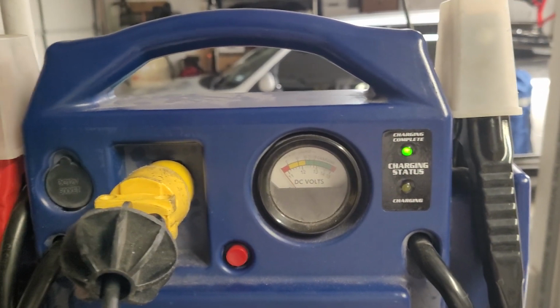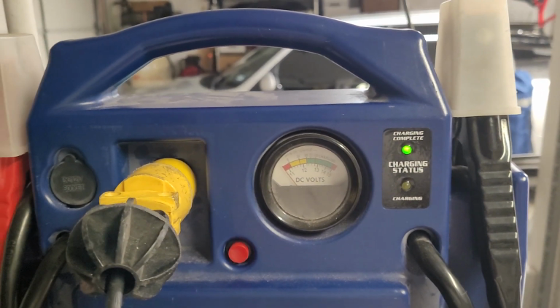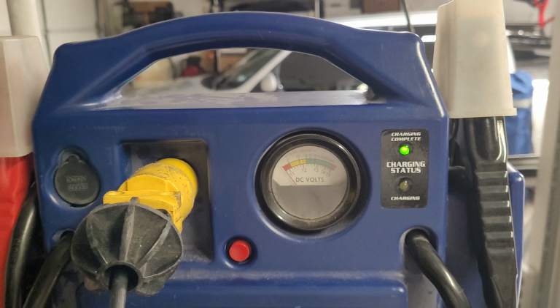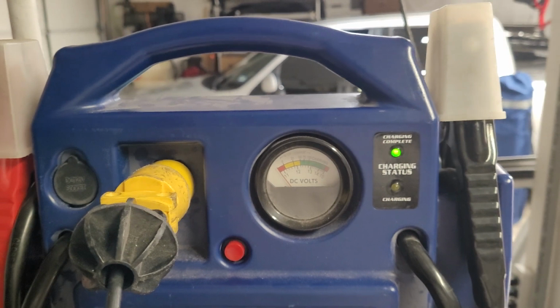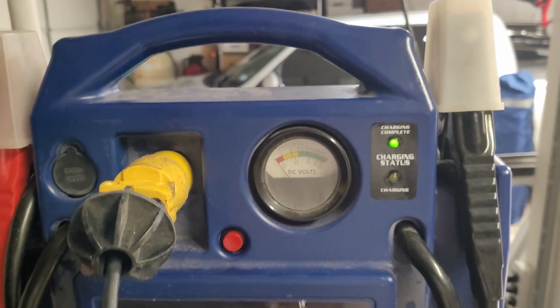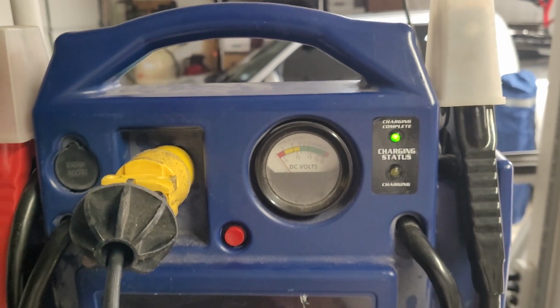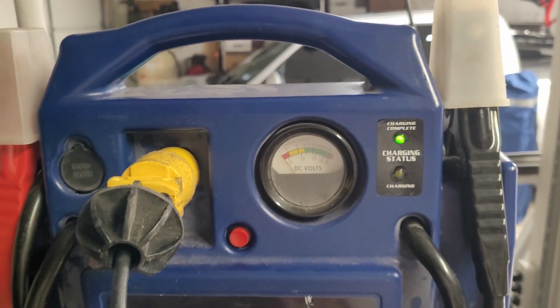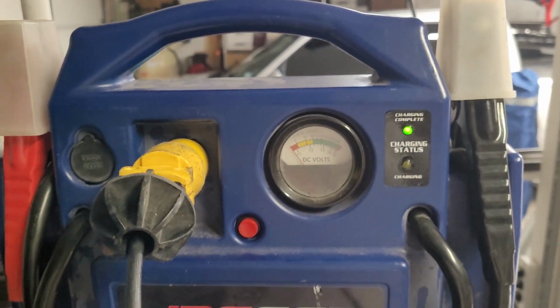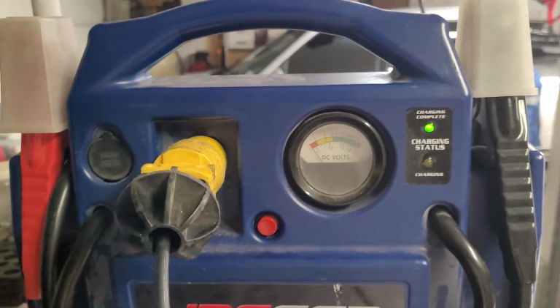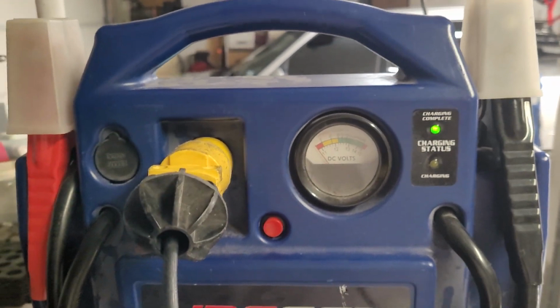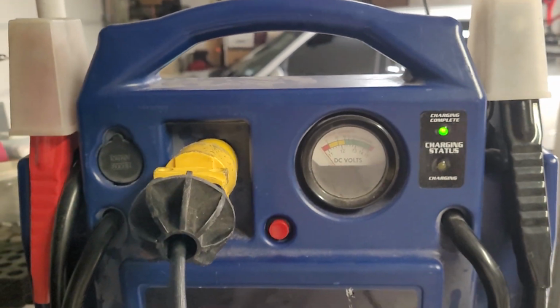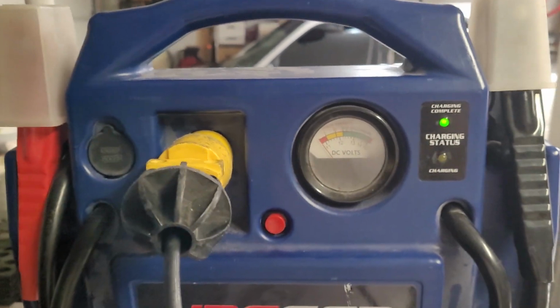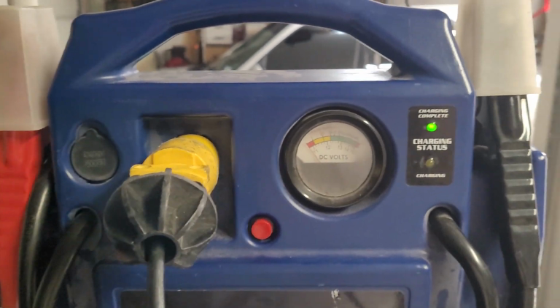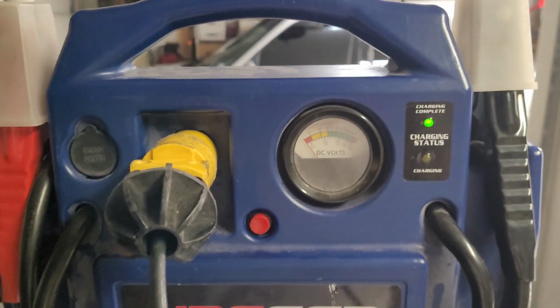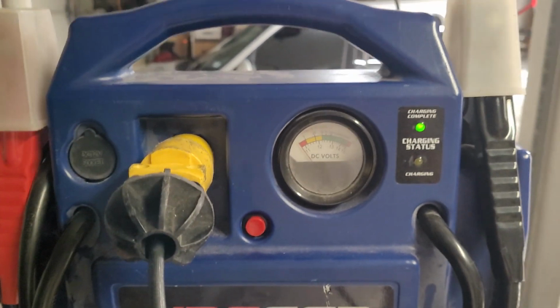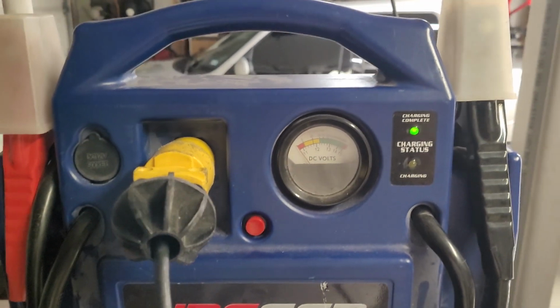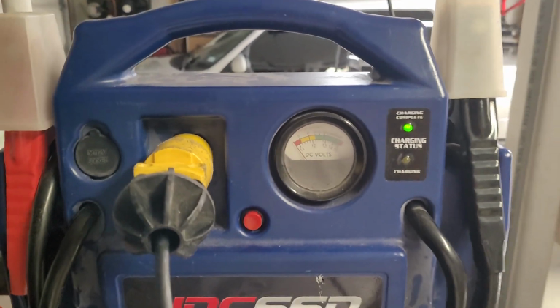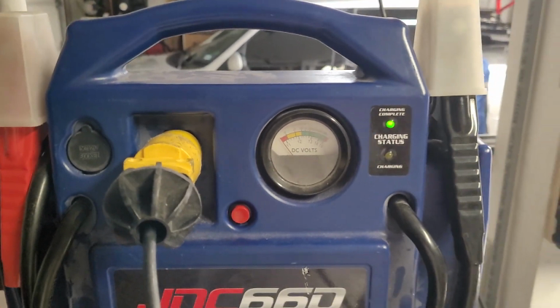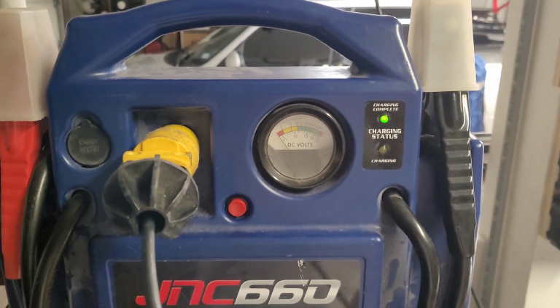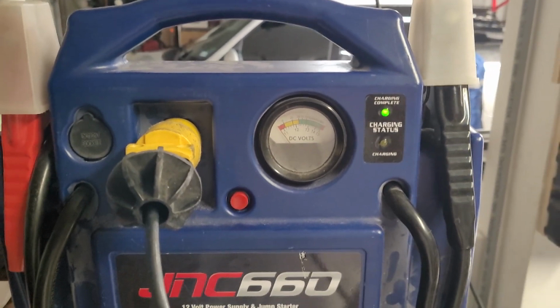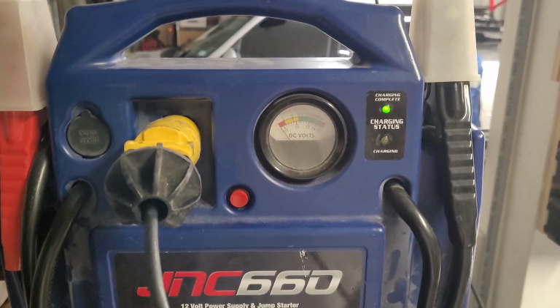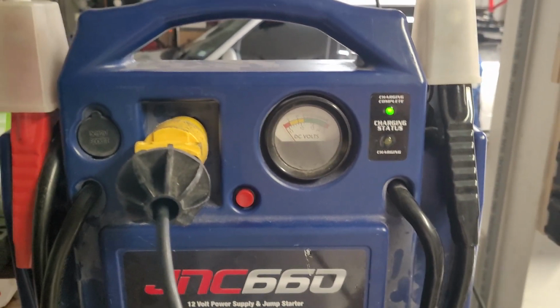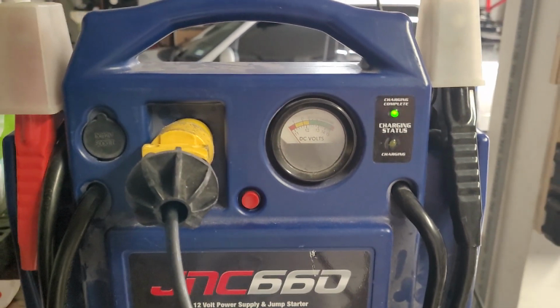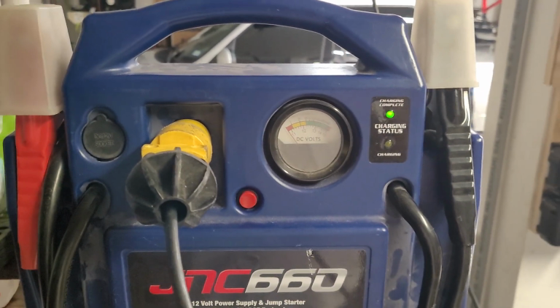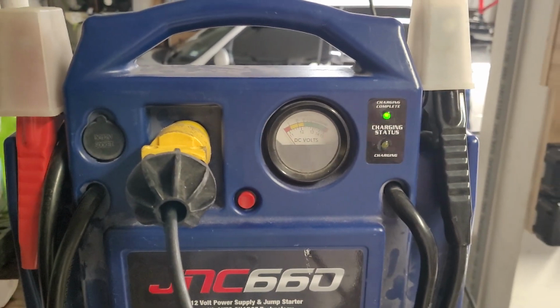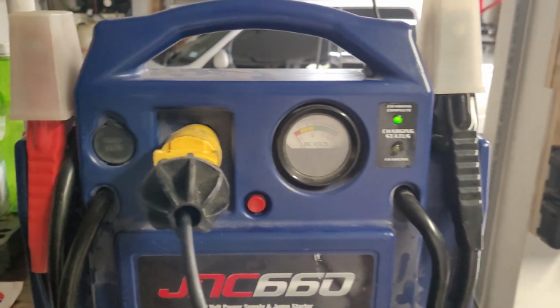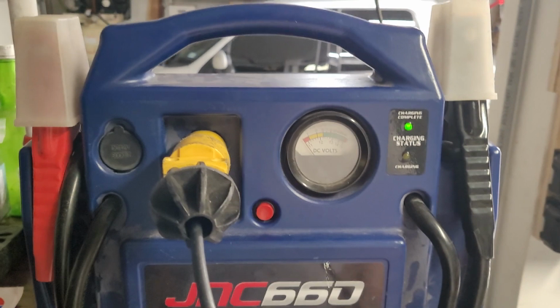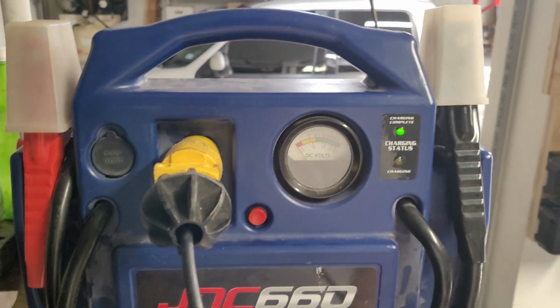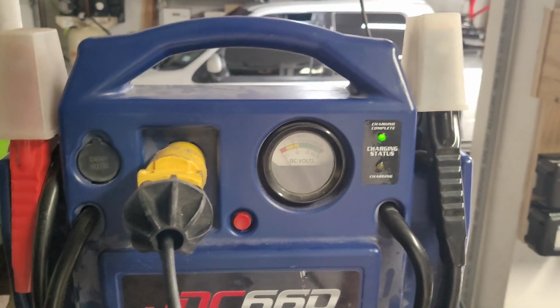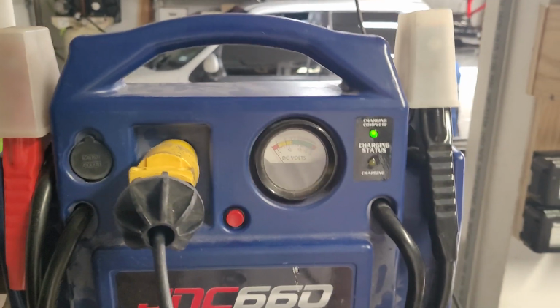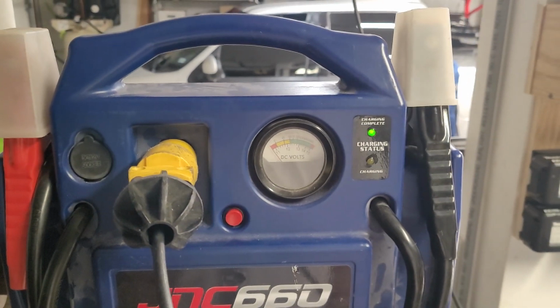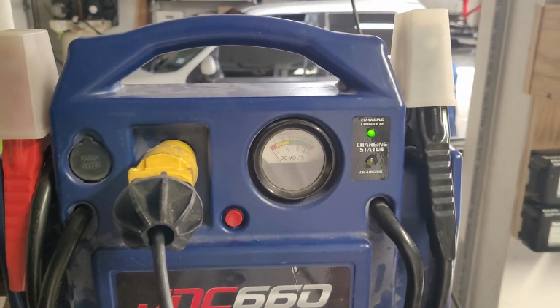I don't really have a way to know when it's completely fully charged, but for what I do, I just make sure it's topped off.